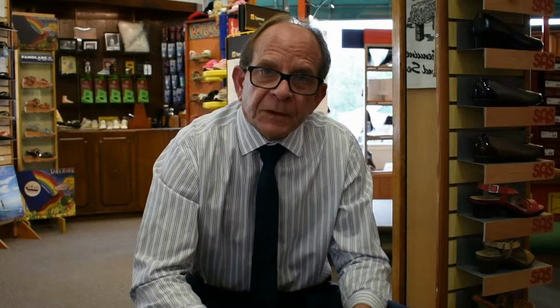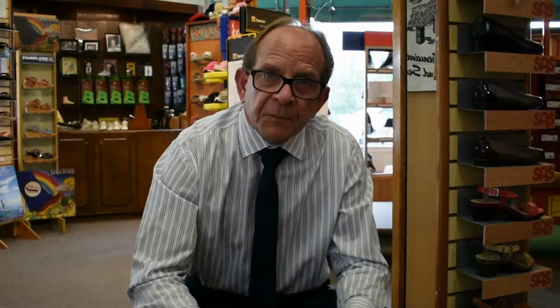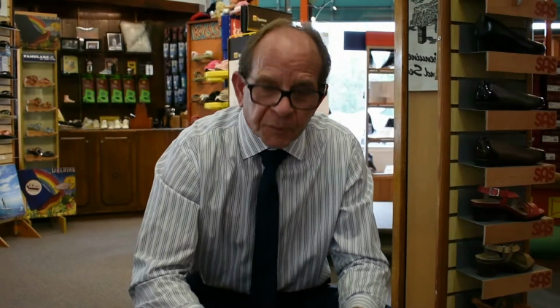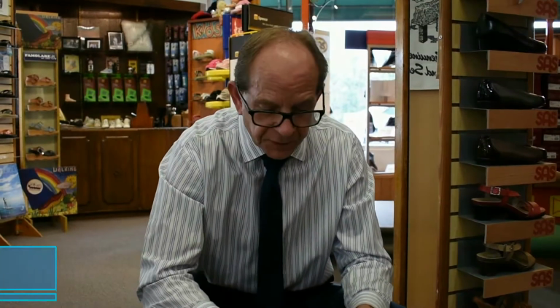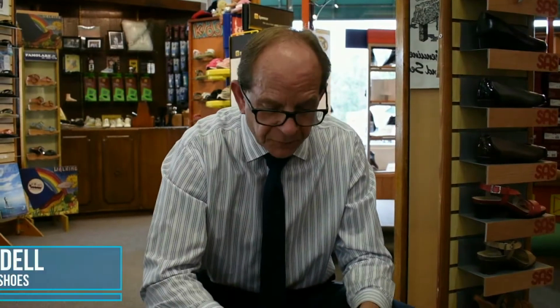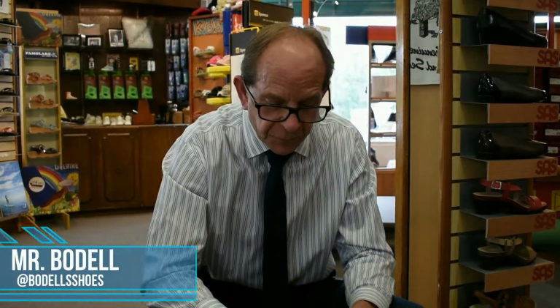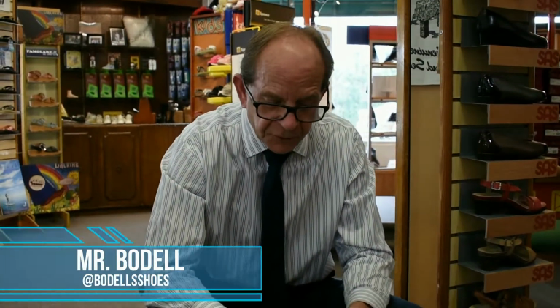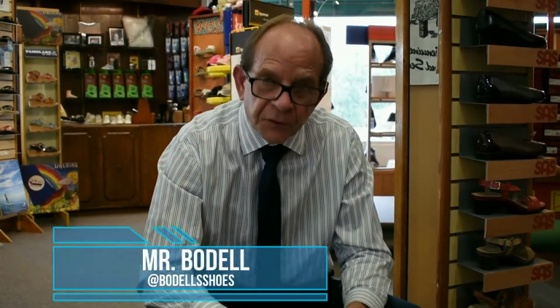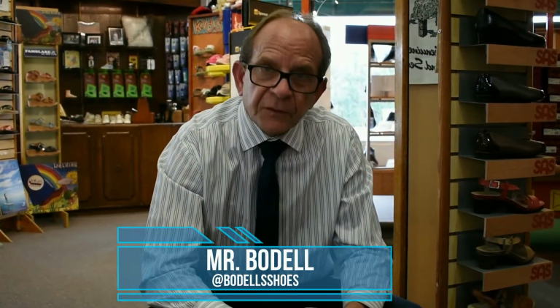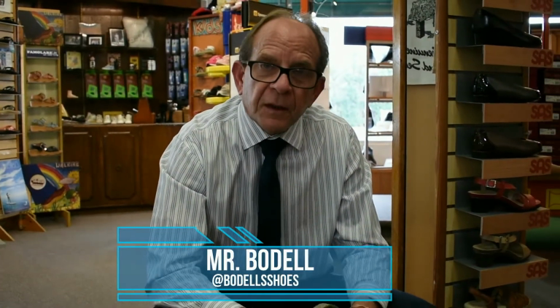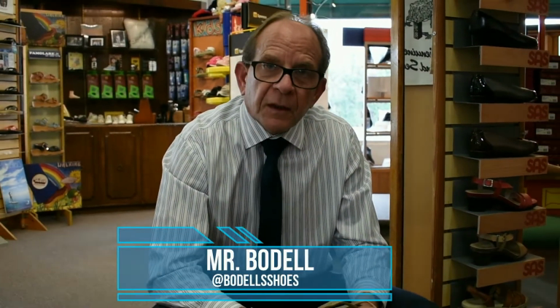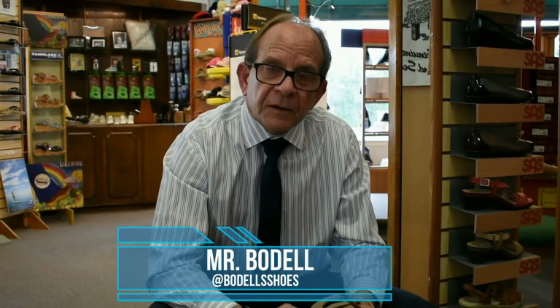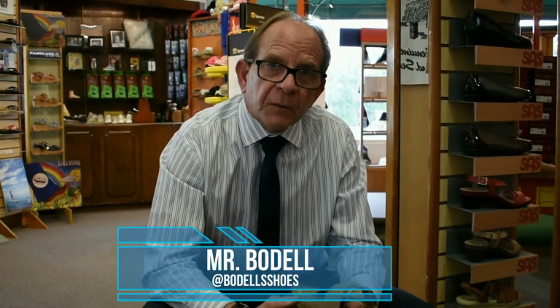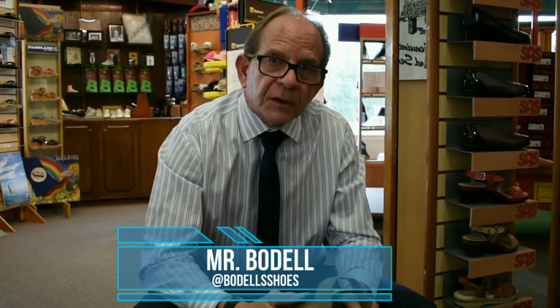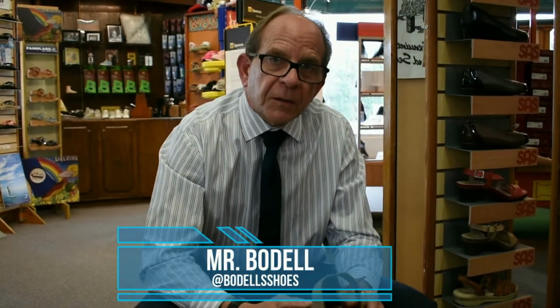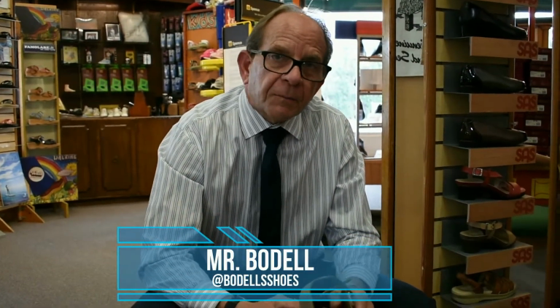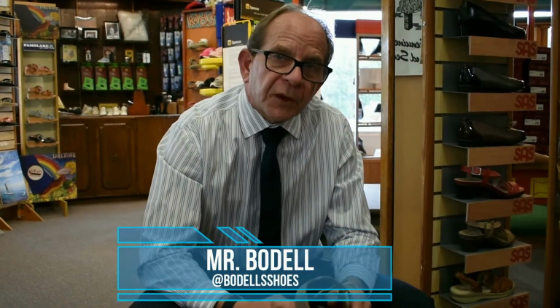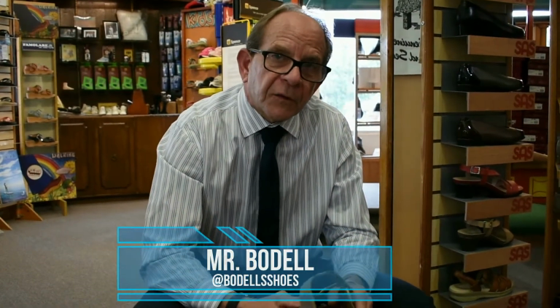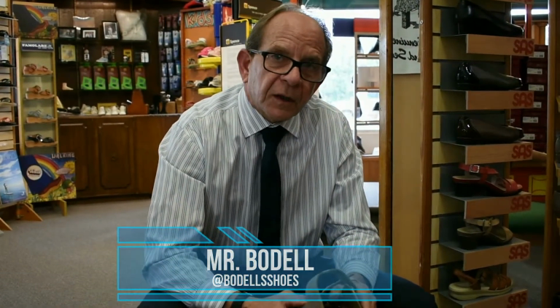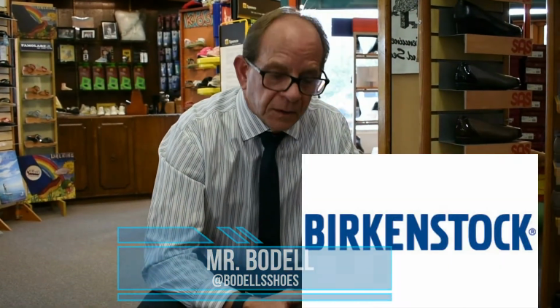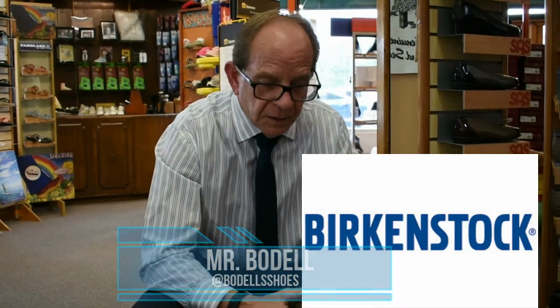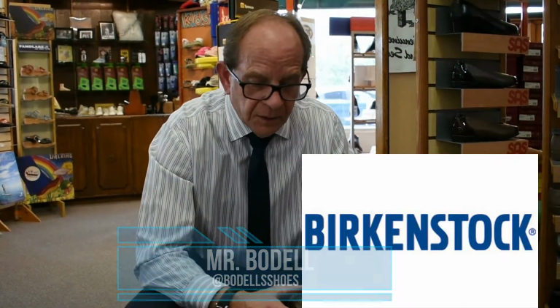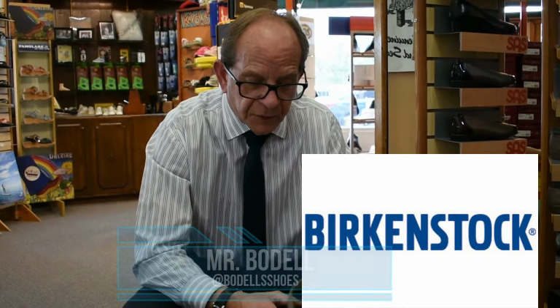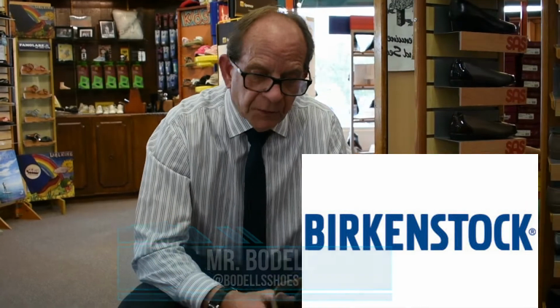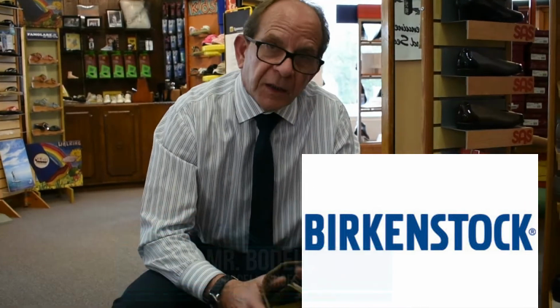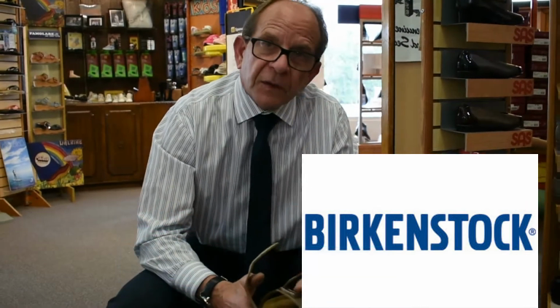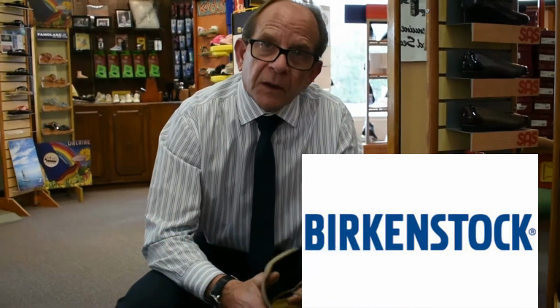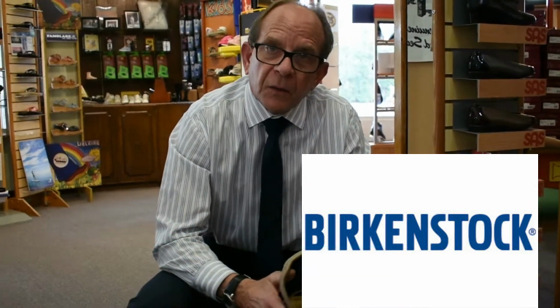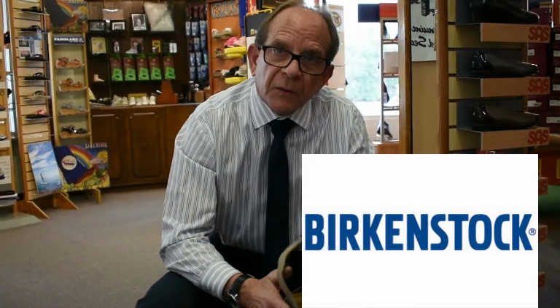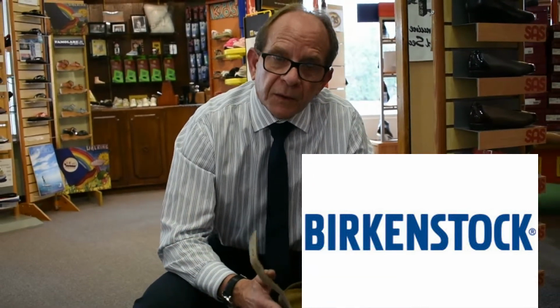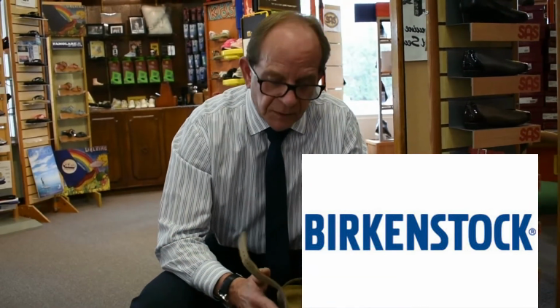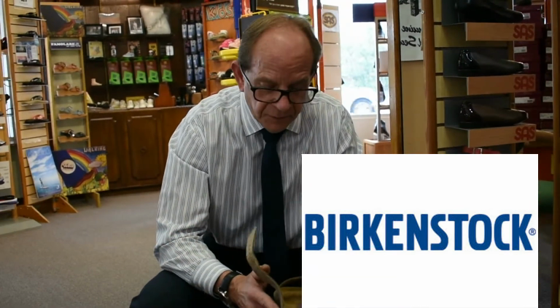Hi, Mr. Bodell here from Bodell Shoes. Today we're going to talk about Birkenstock. There's a couple of things I want to go over with you on this.